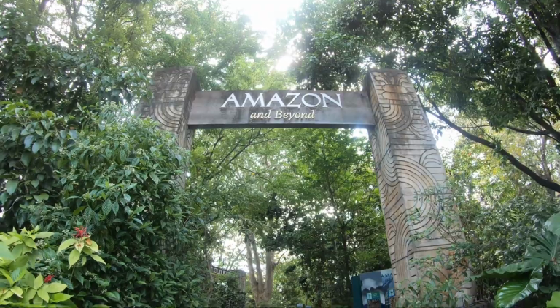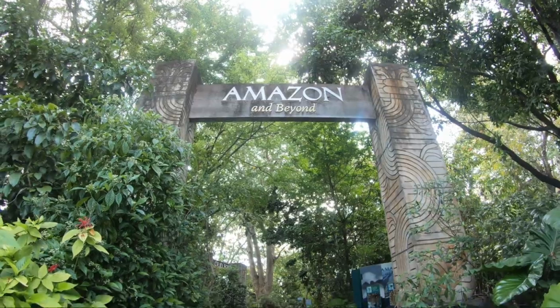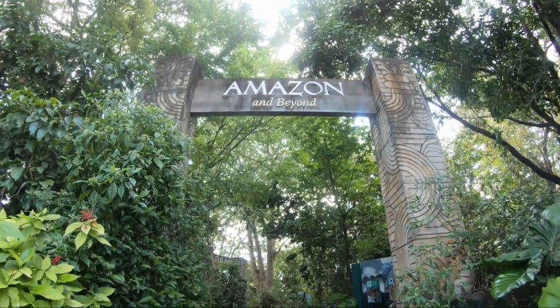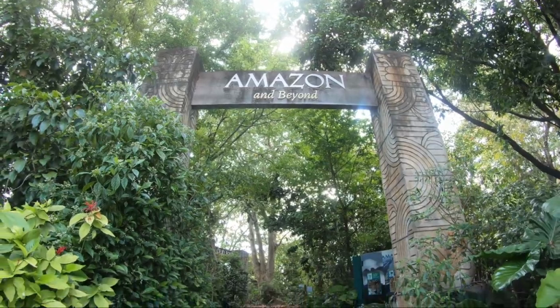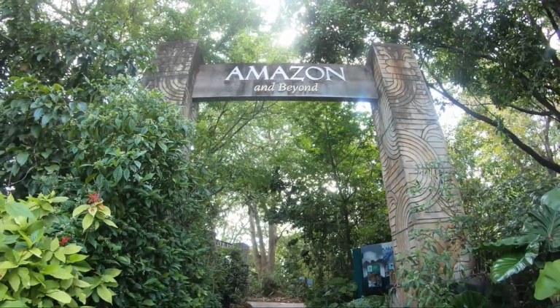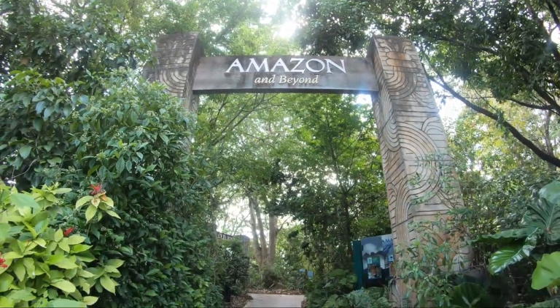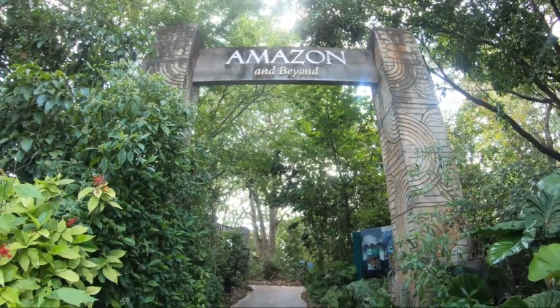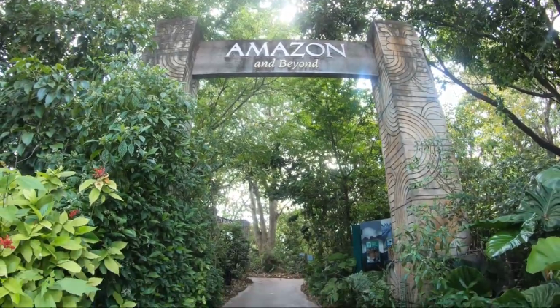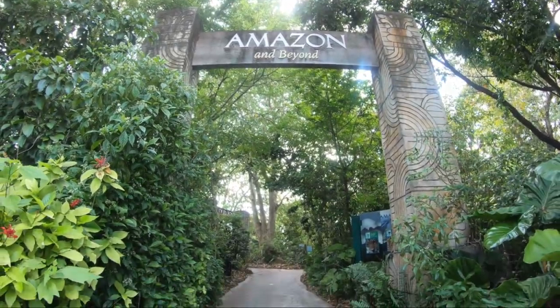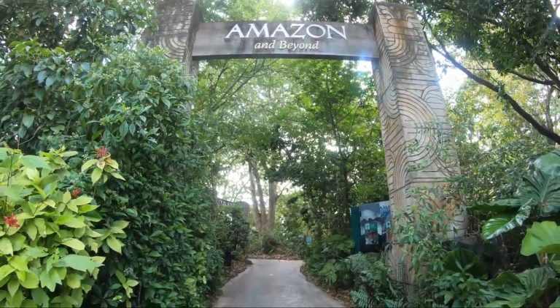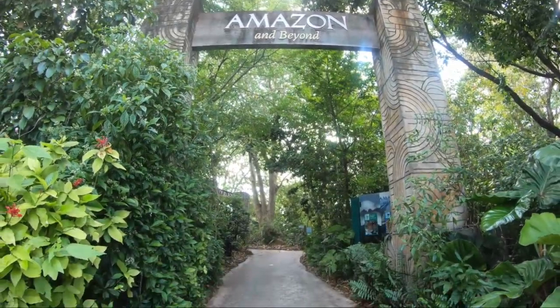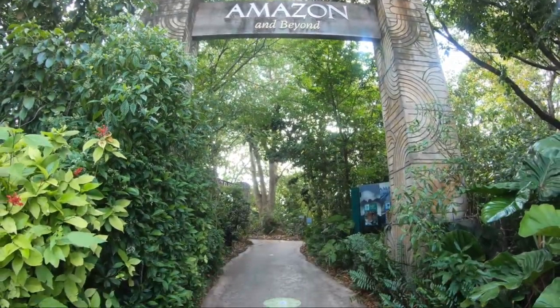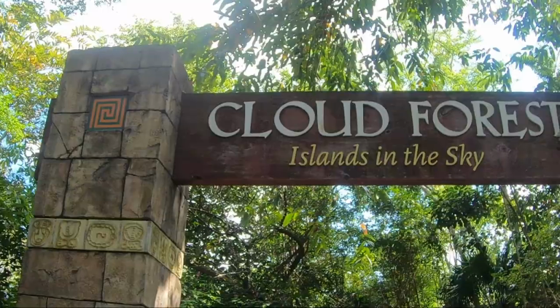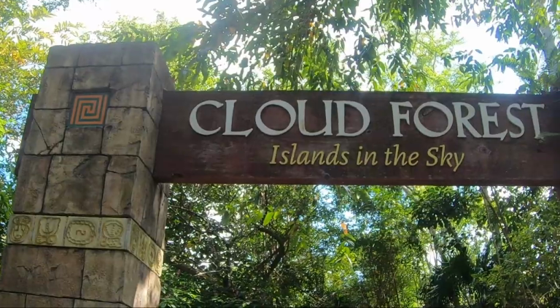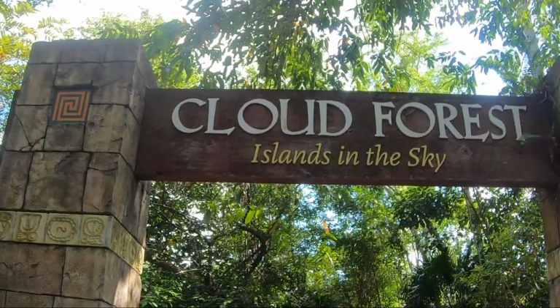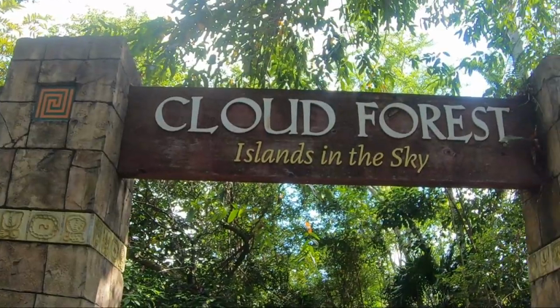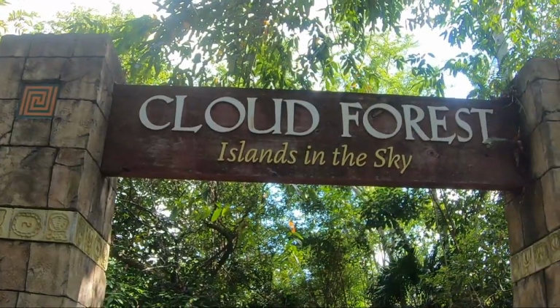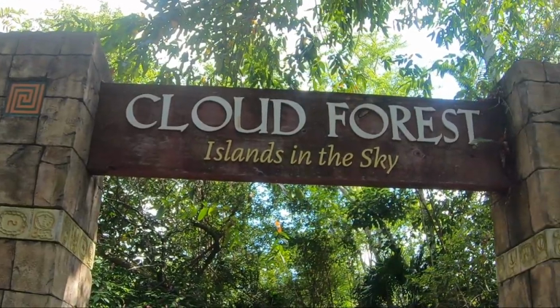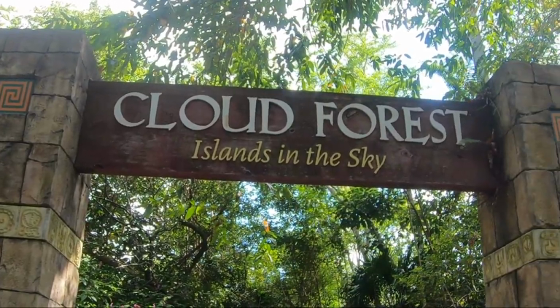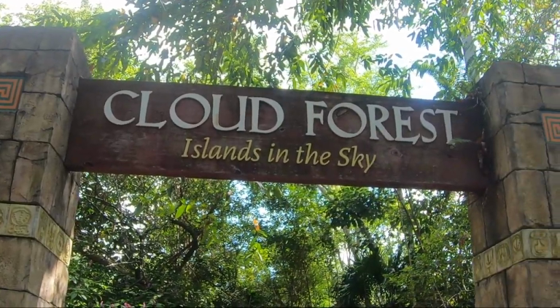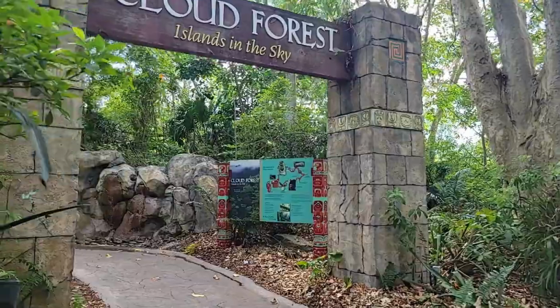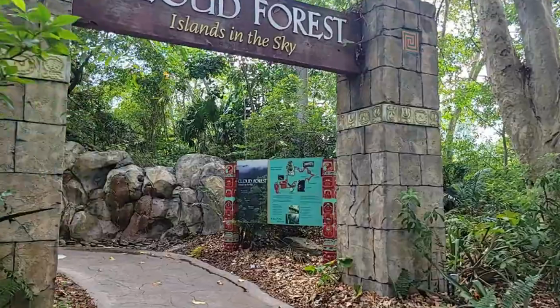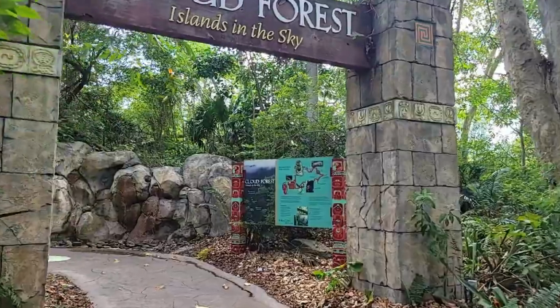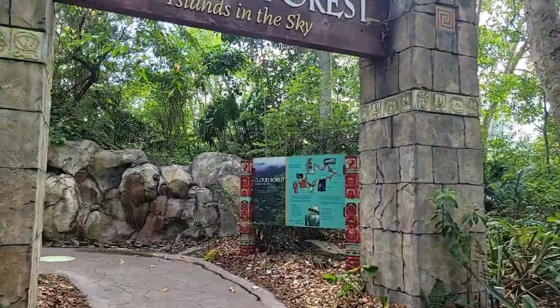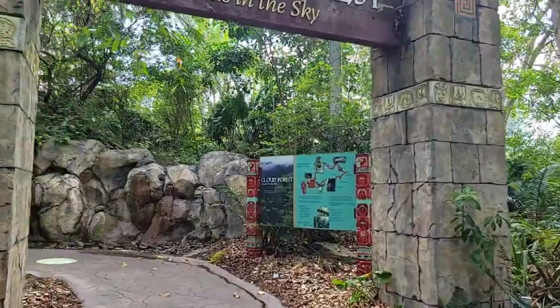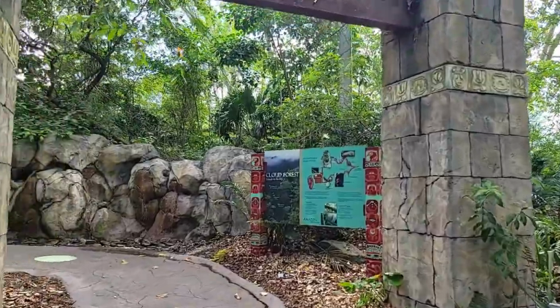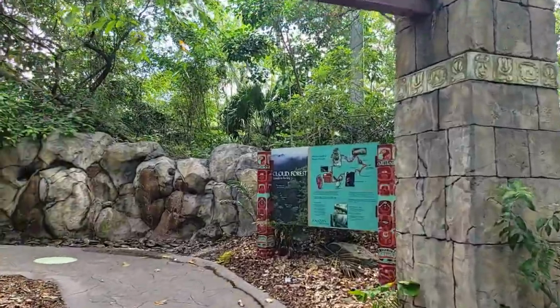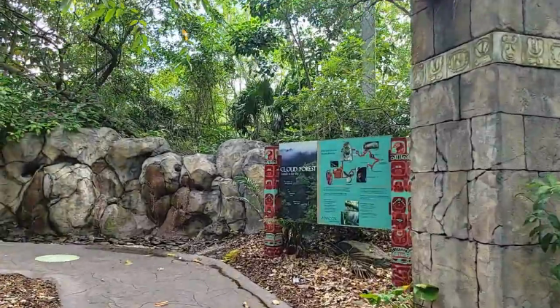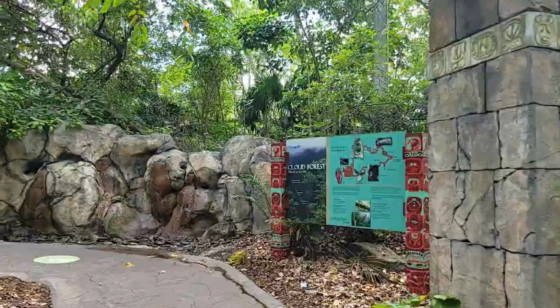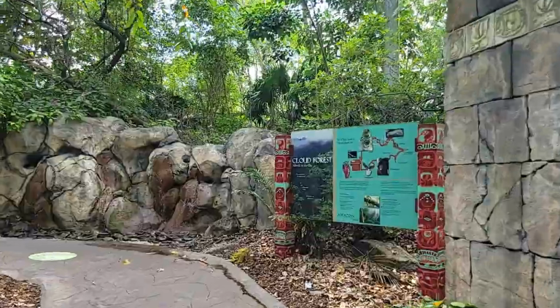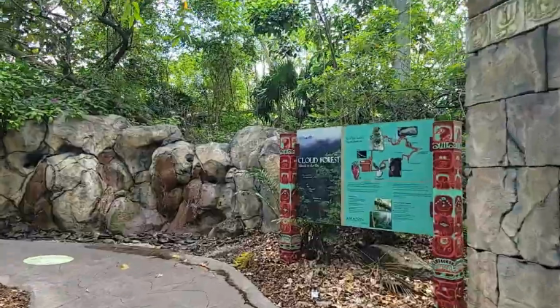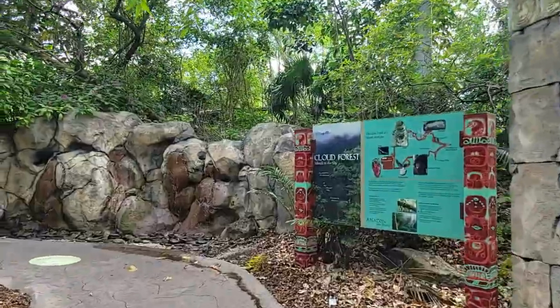Greetings, fellow travelers. Today, we will trek through Amazon and Beyond: Cloud Forest Islands in the Sky.